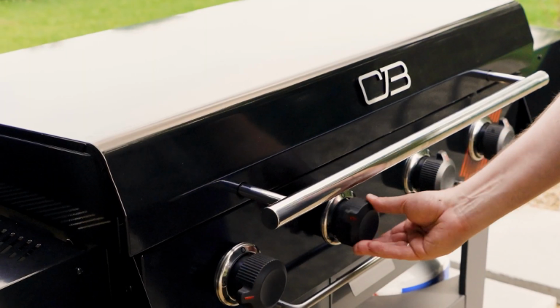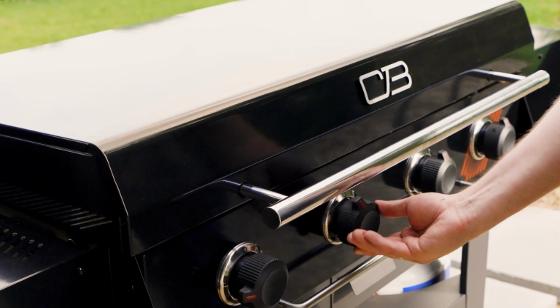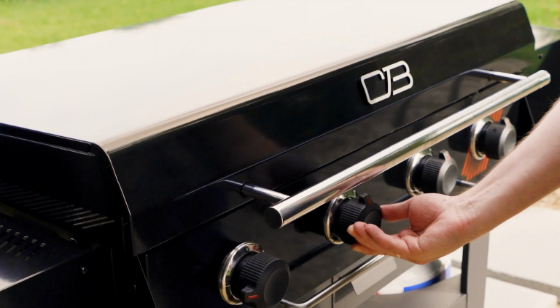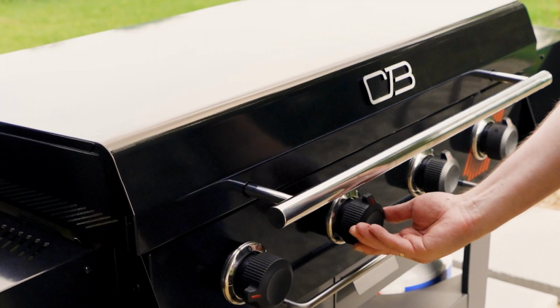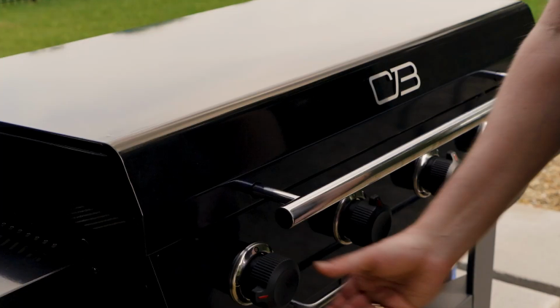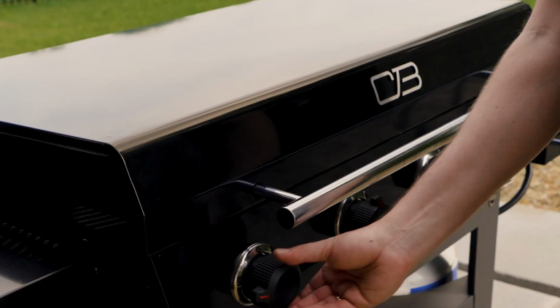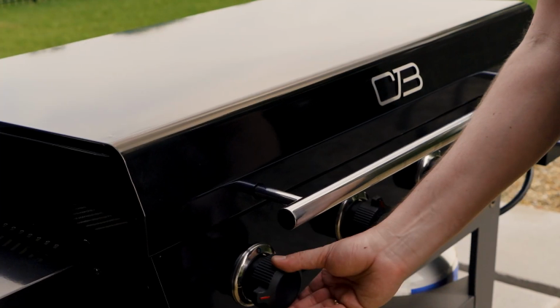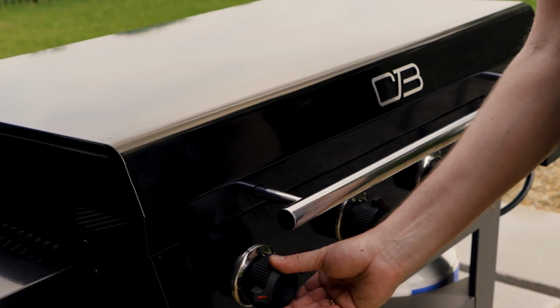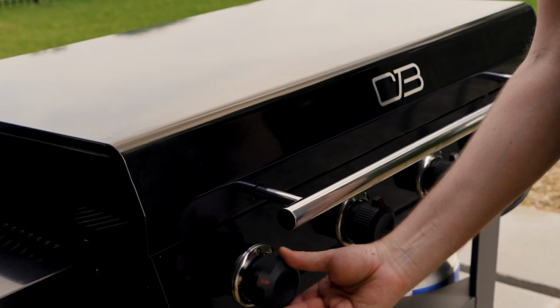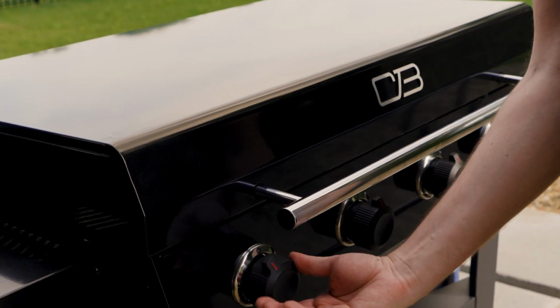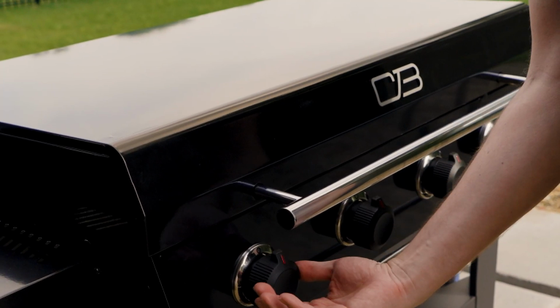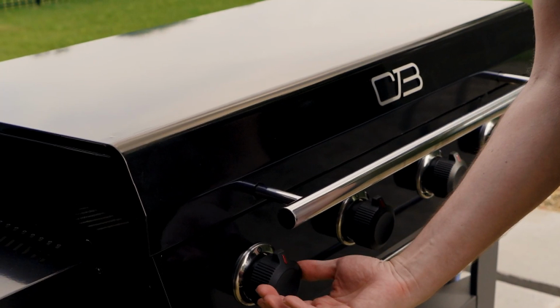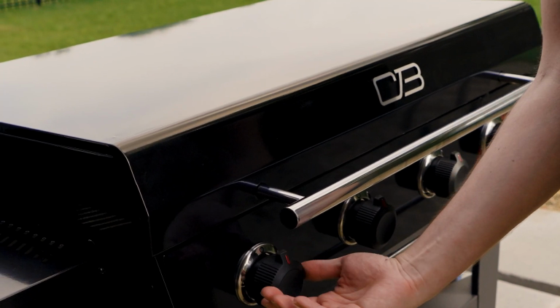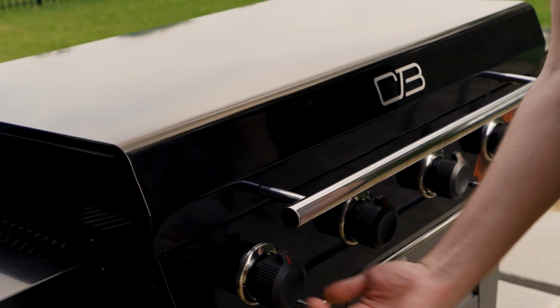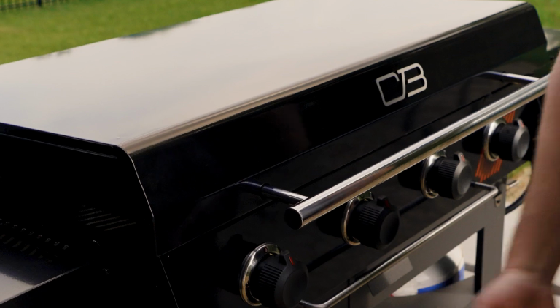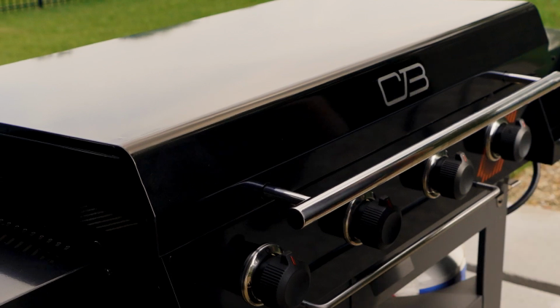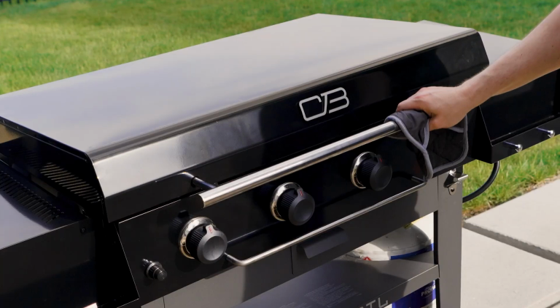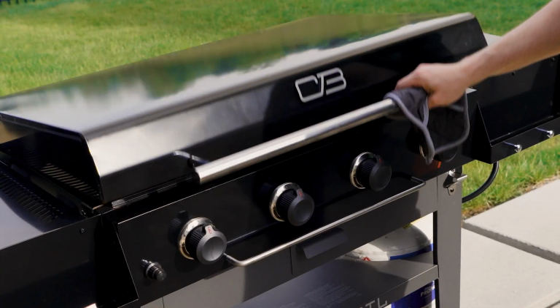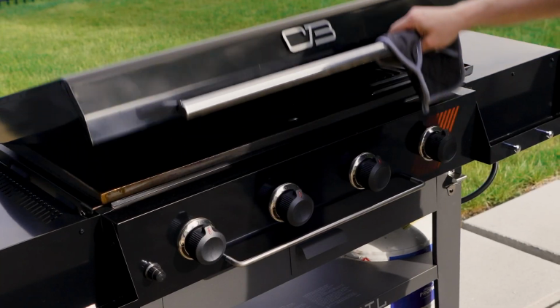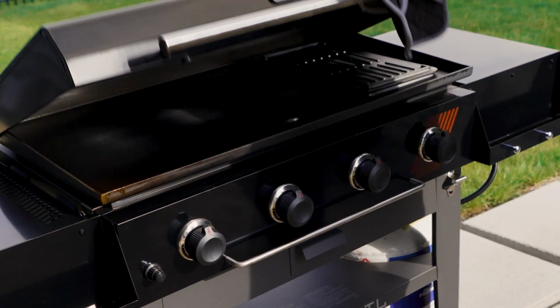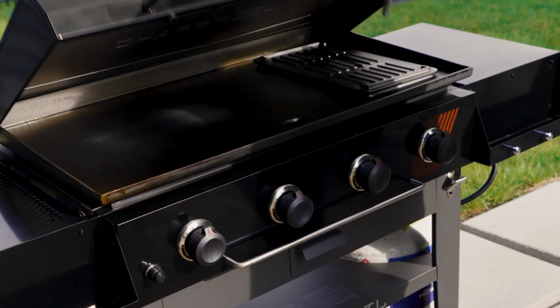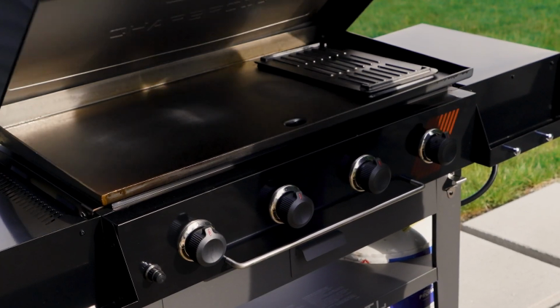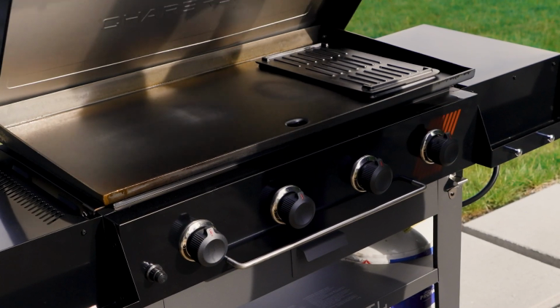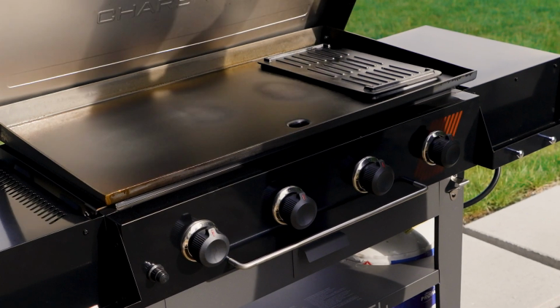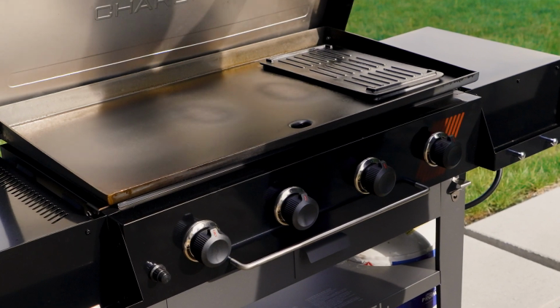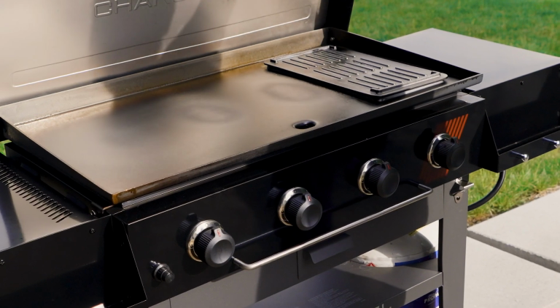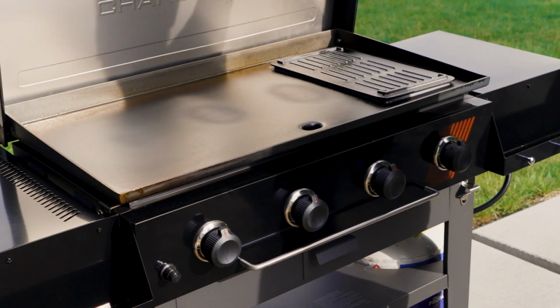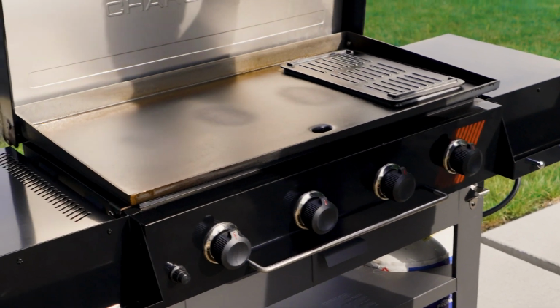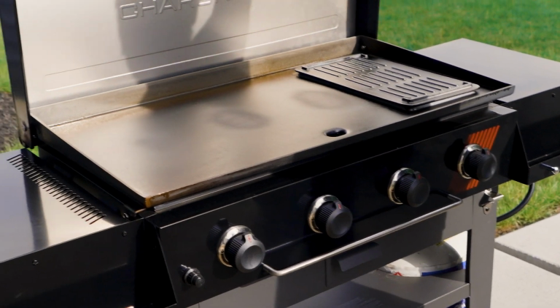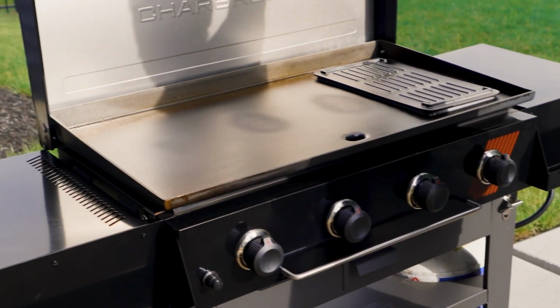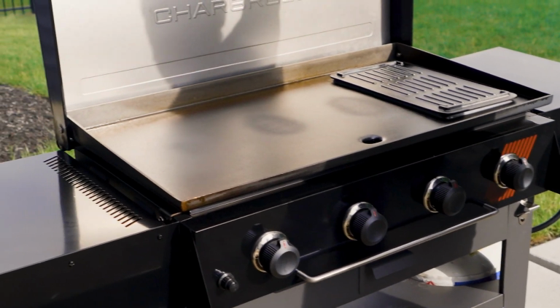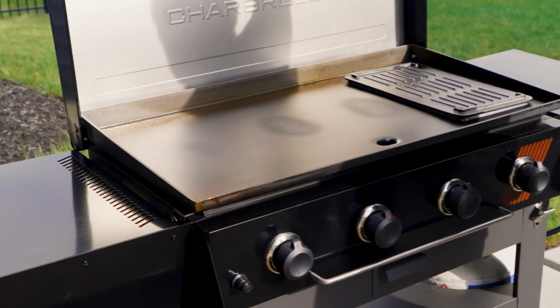It should now have a smooth, glossy black surface. Now what? It's ready to use.